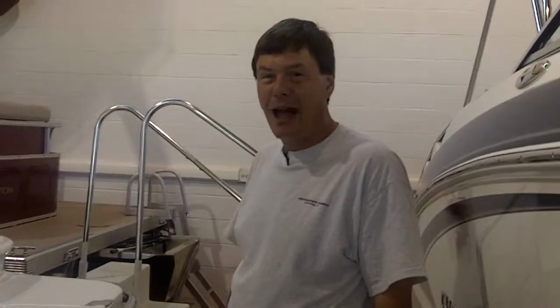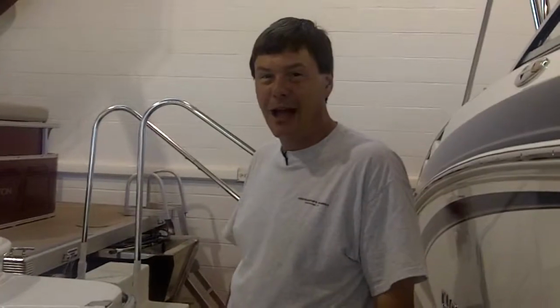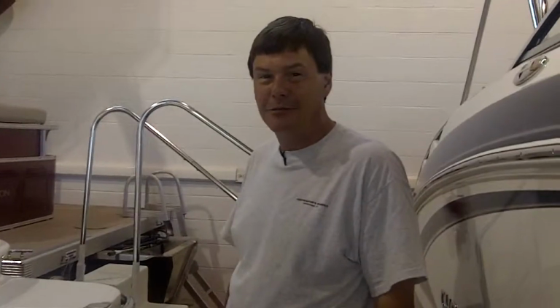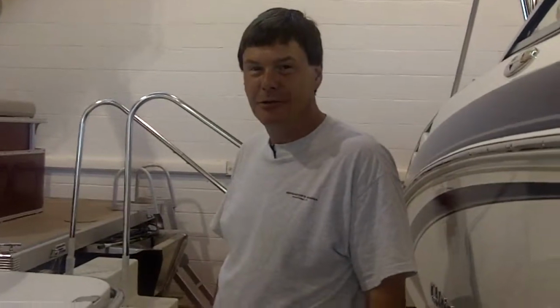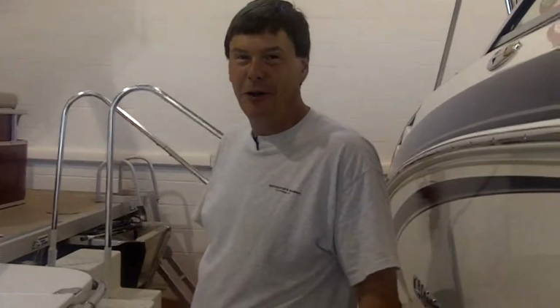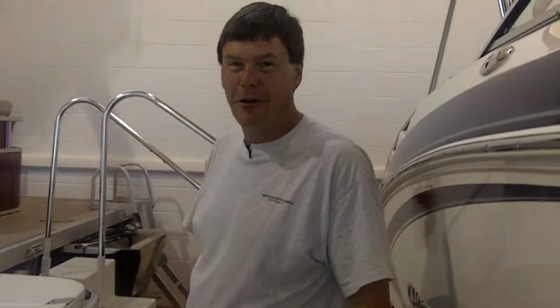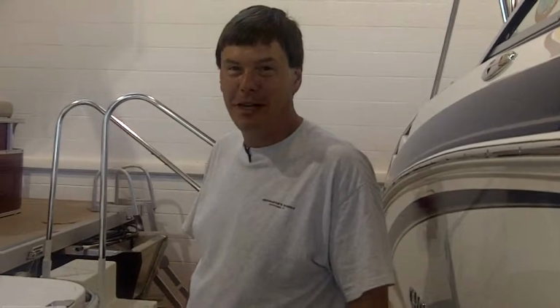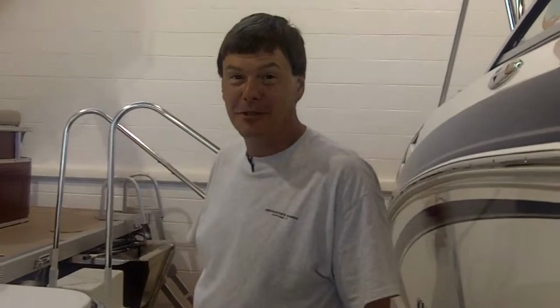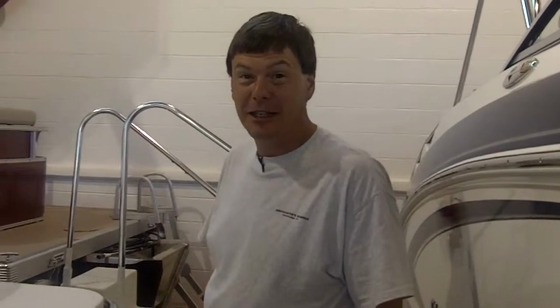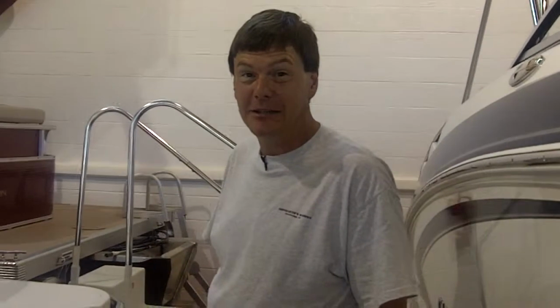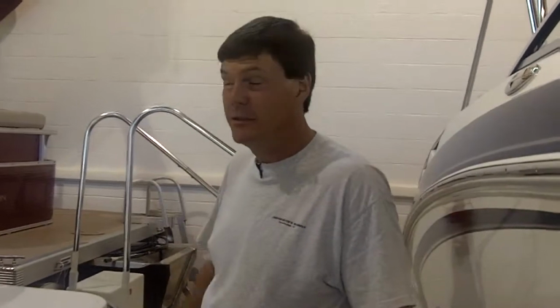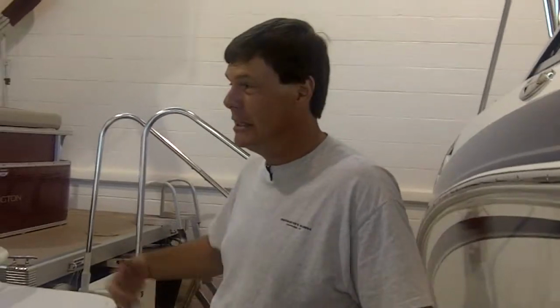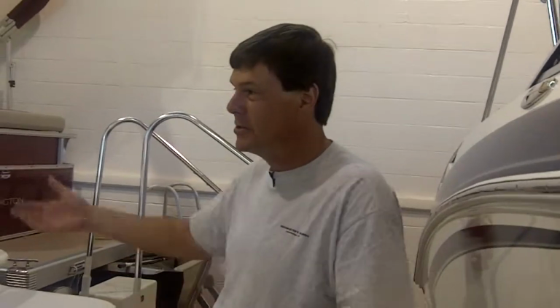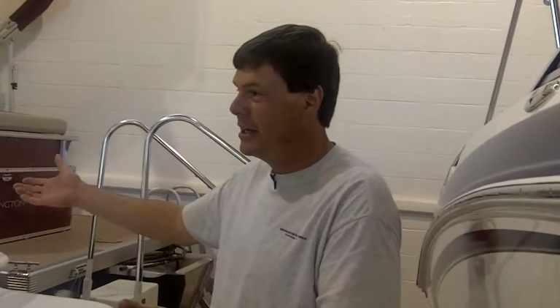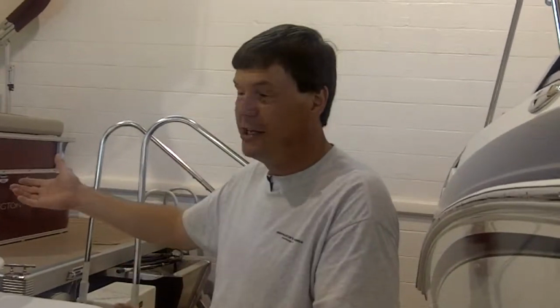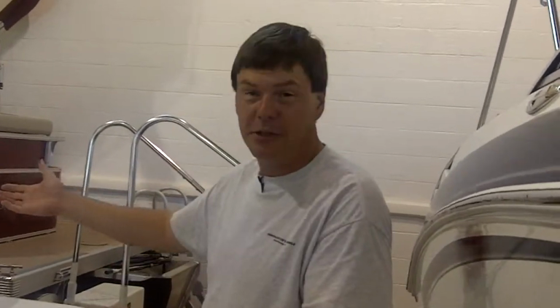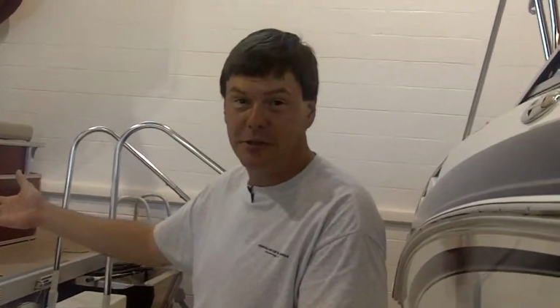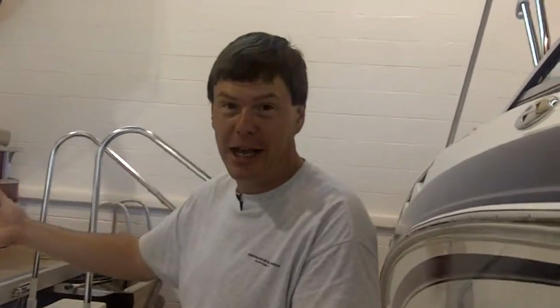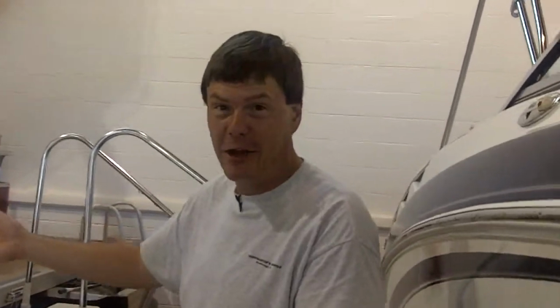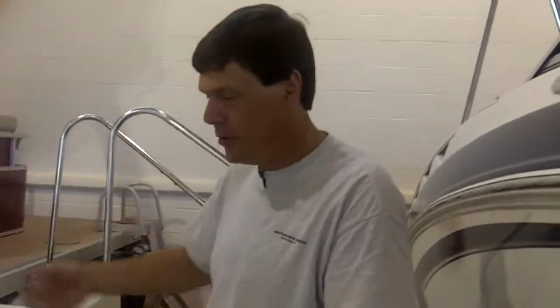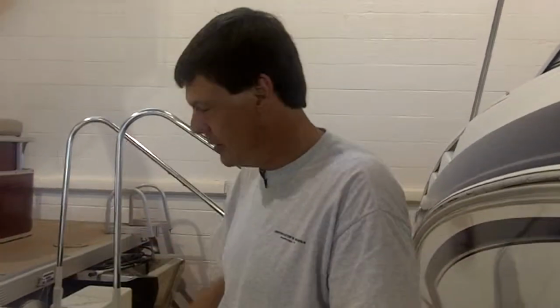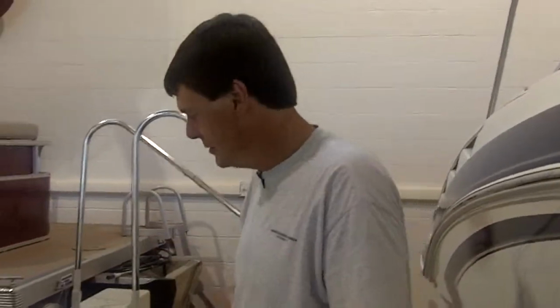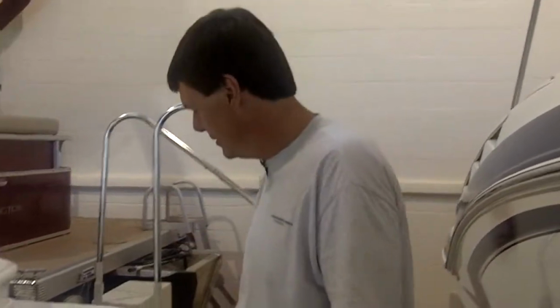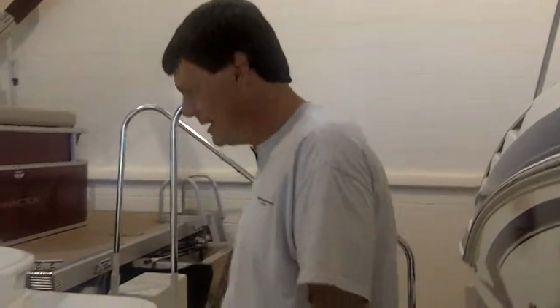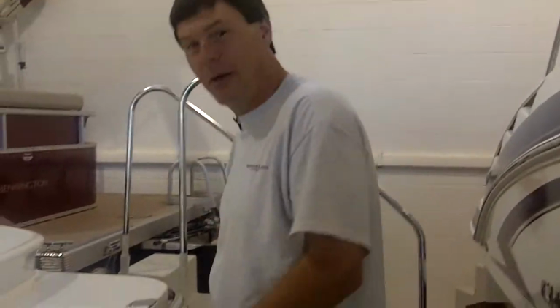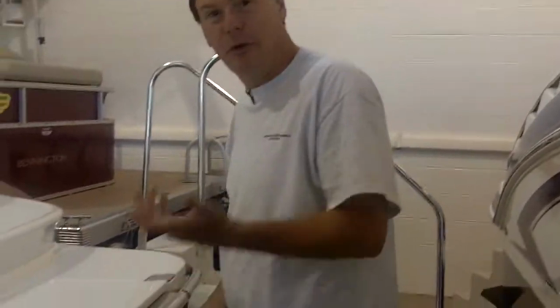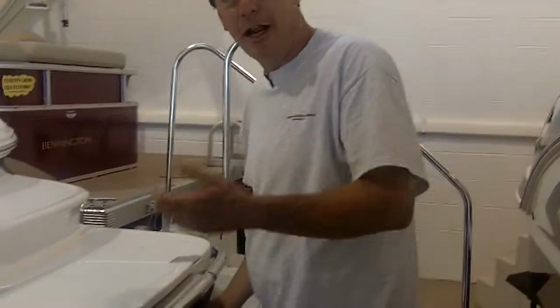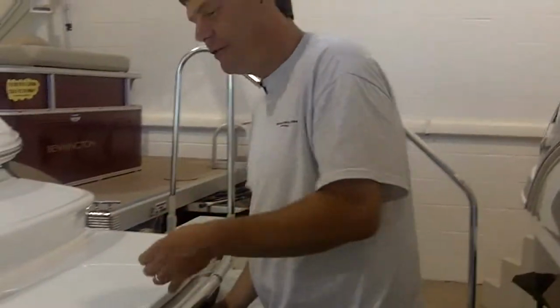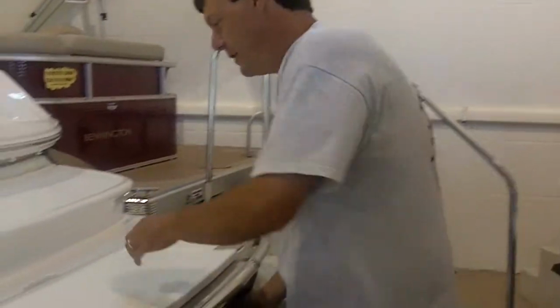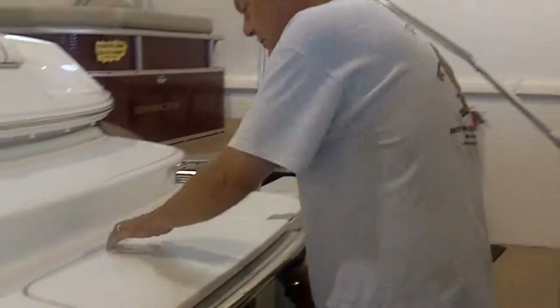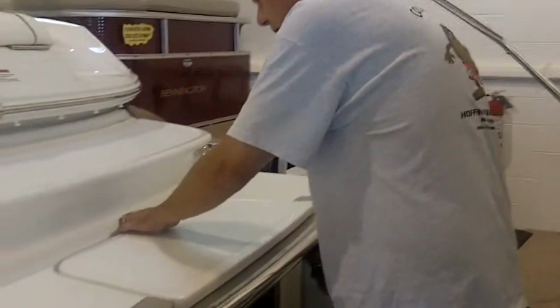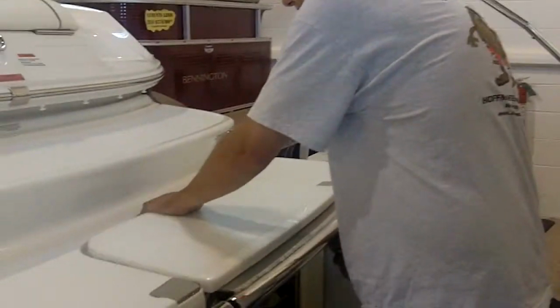Hi, Joe Hoffmaster here demonstrating the 210 Cobalt. I'll point out a few things for you.